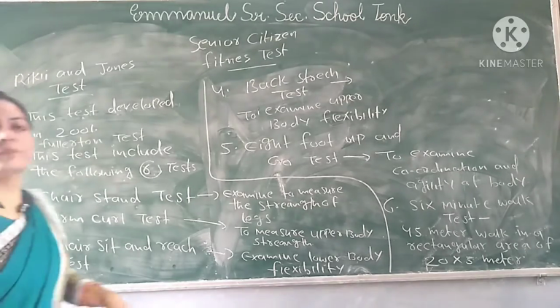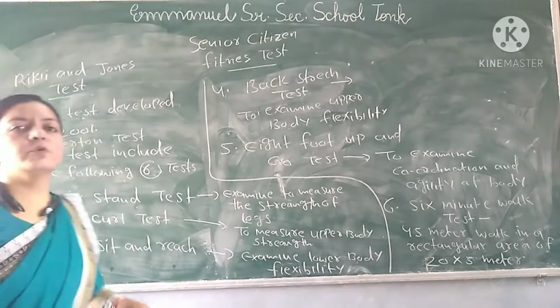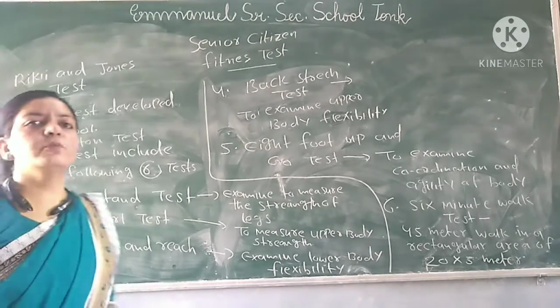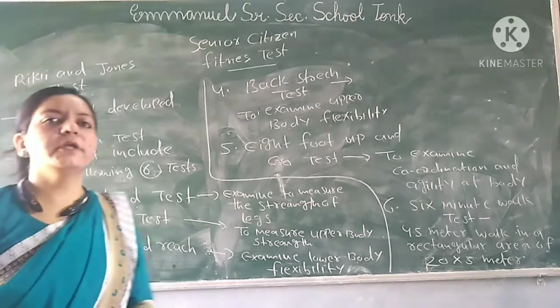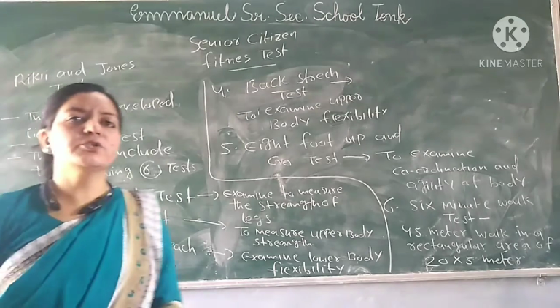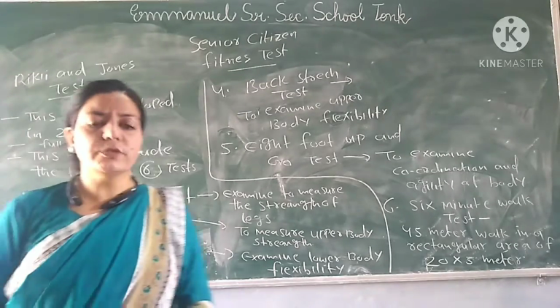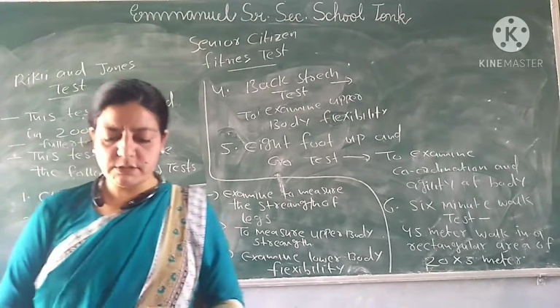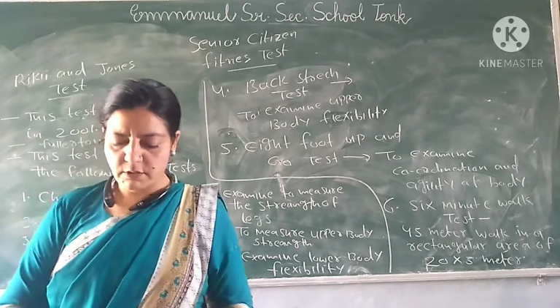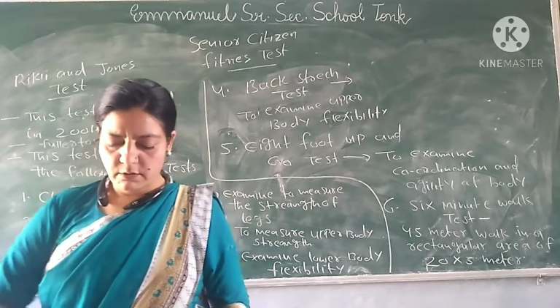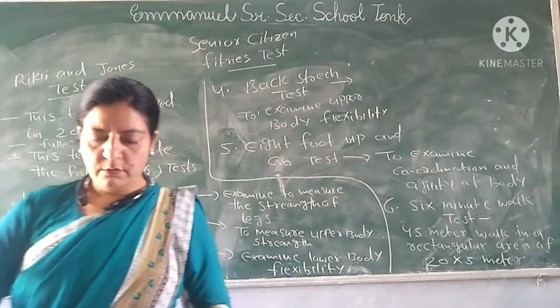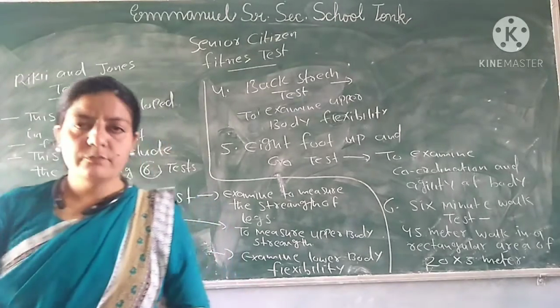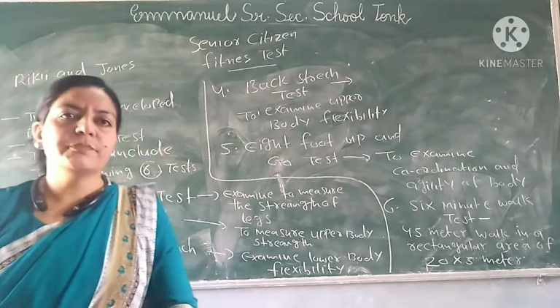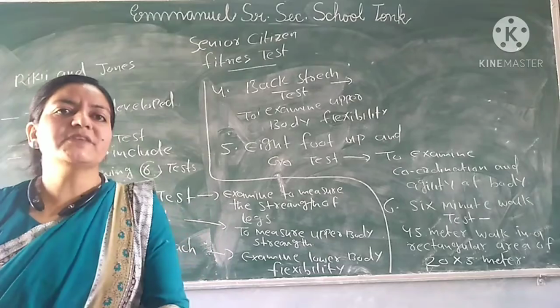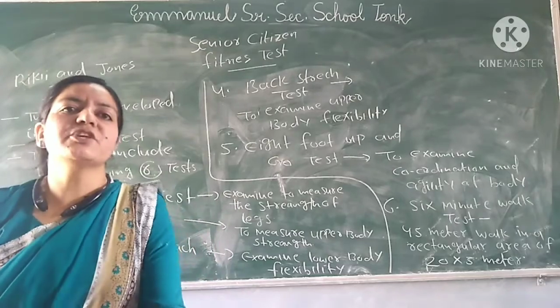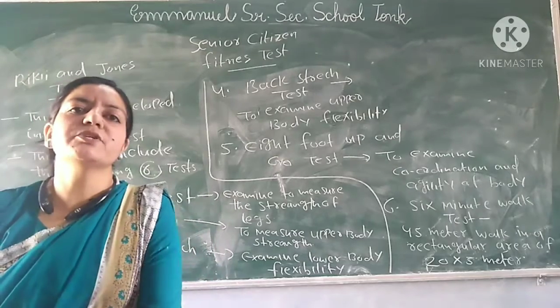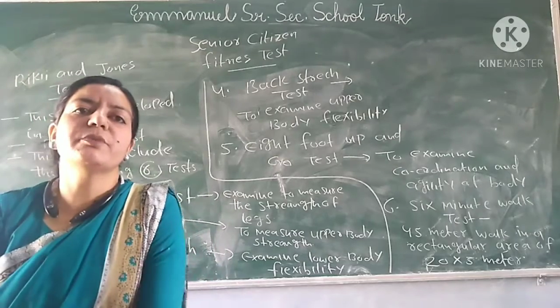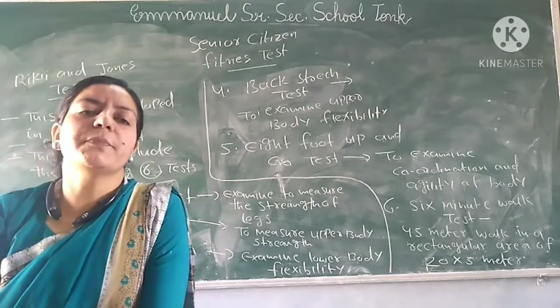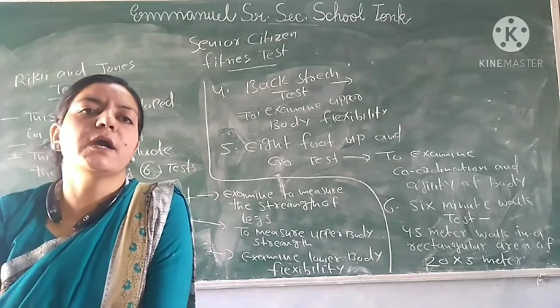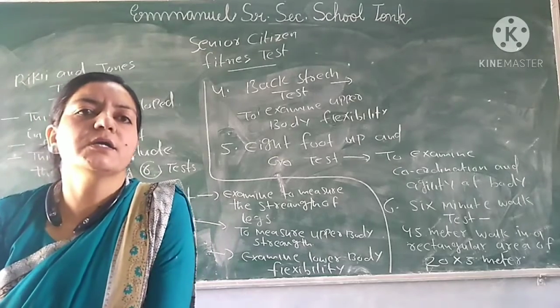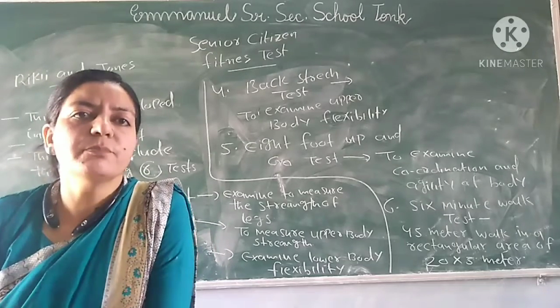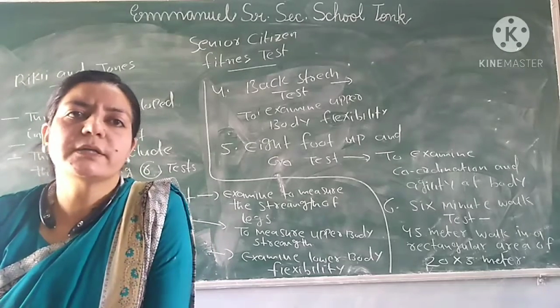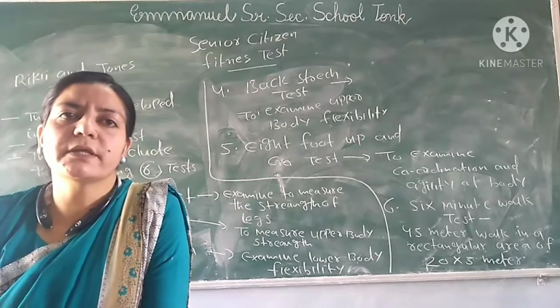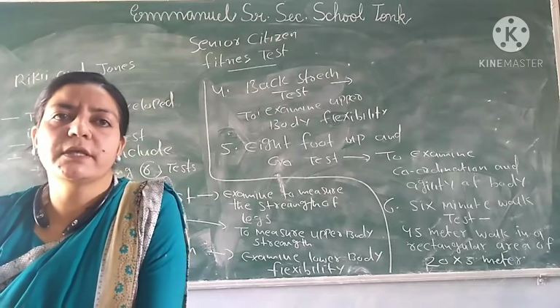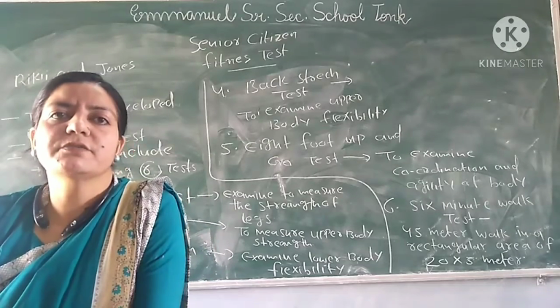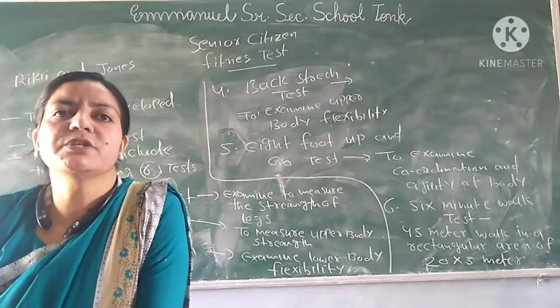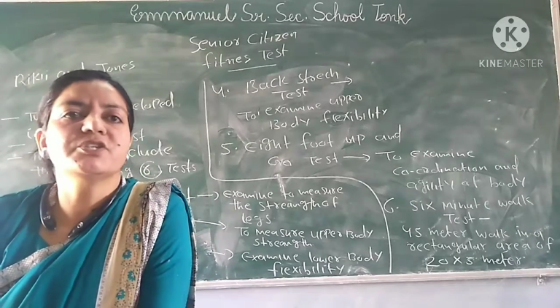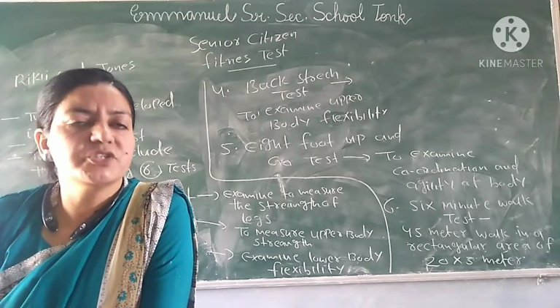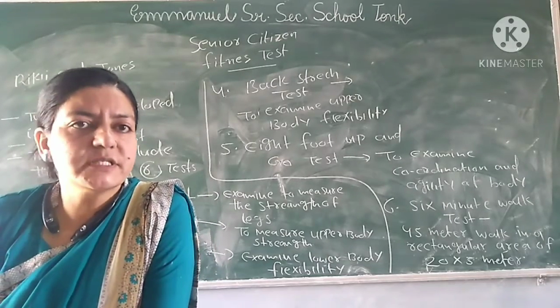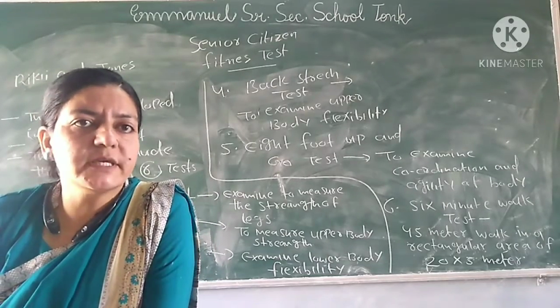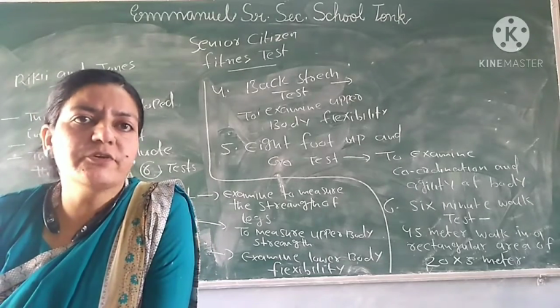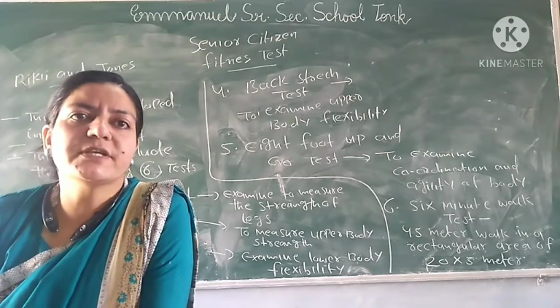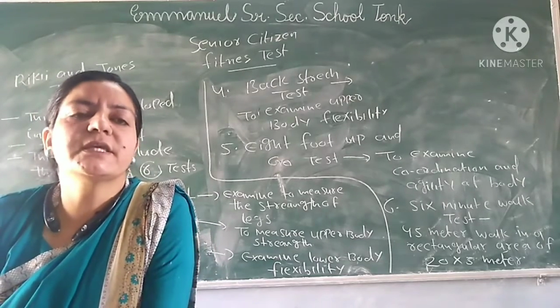Good morning, students. Today we will talk about the test for senior citizens' fitness.